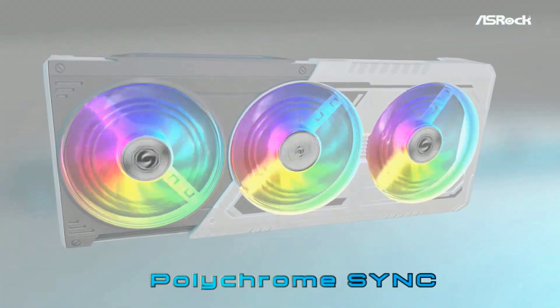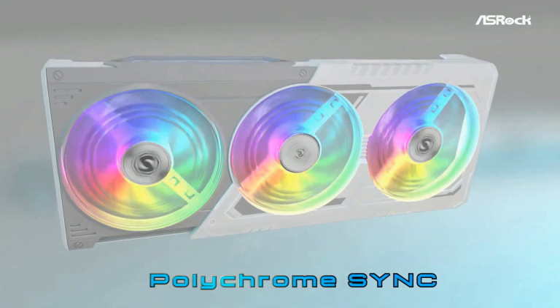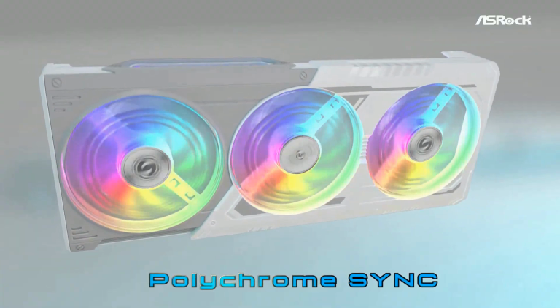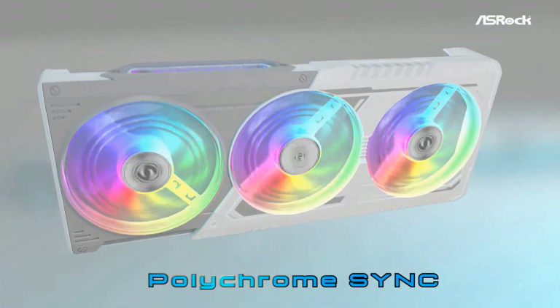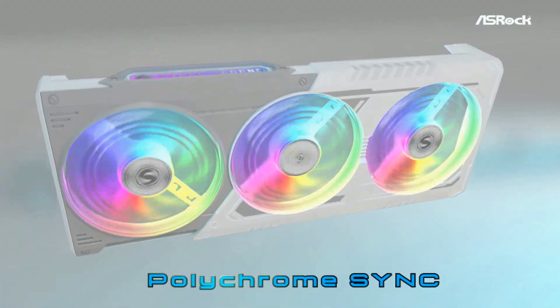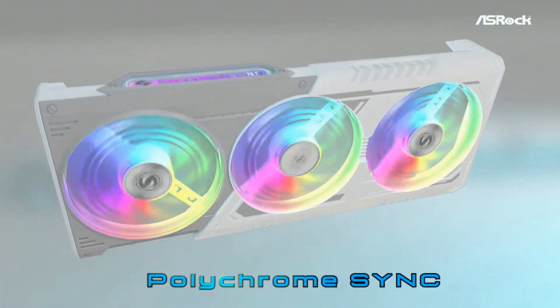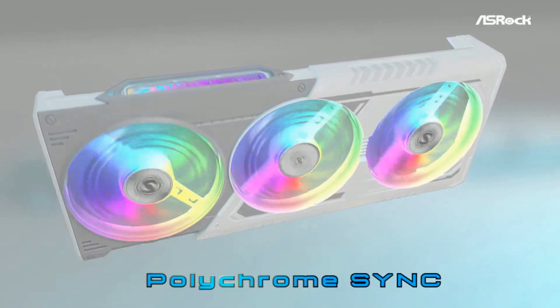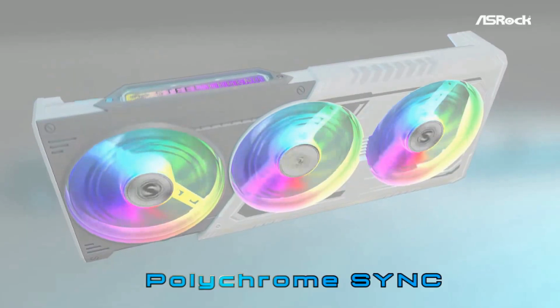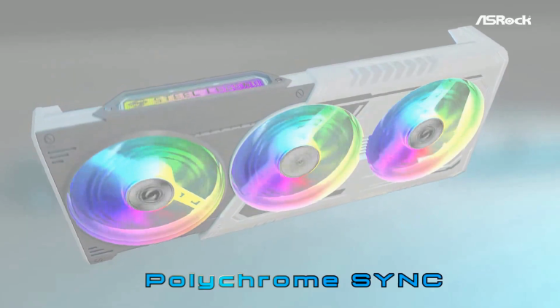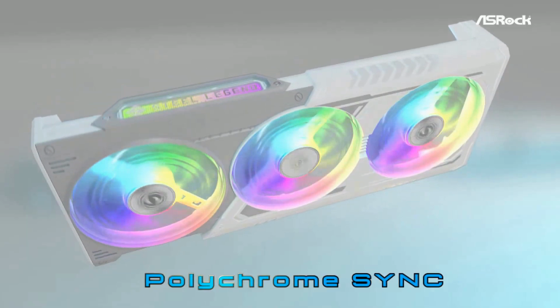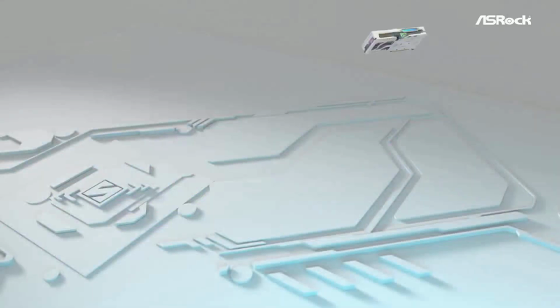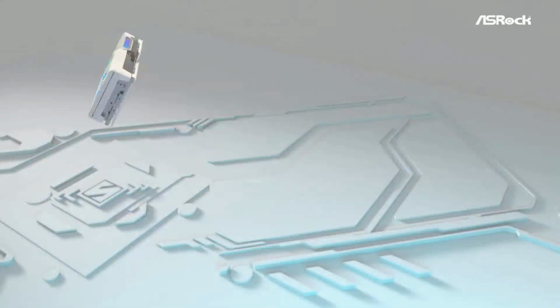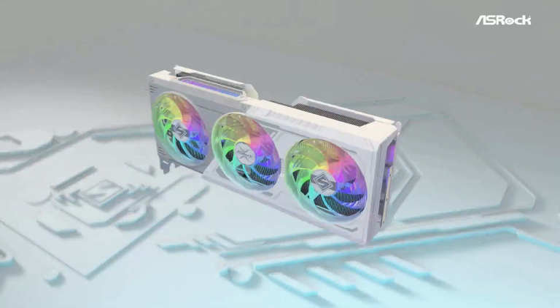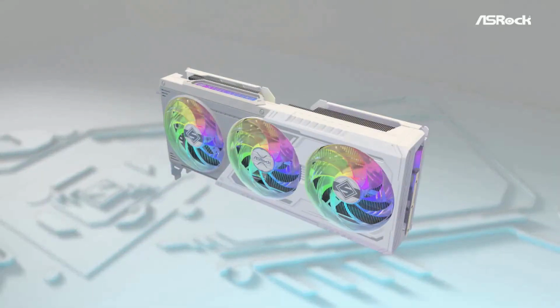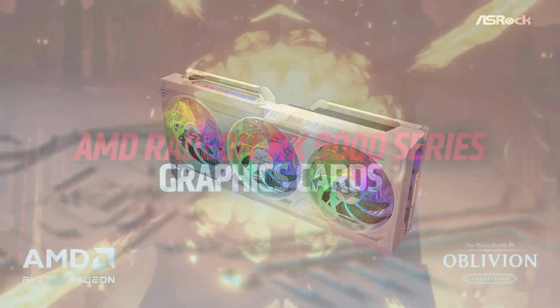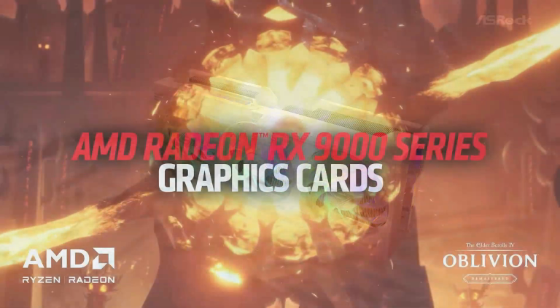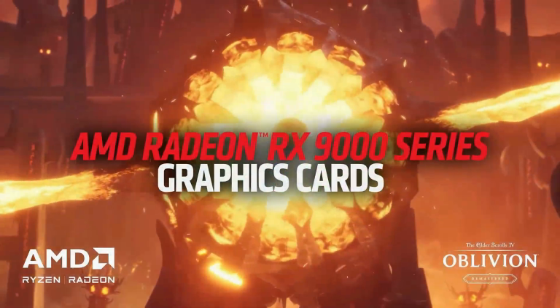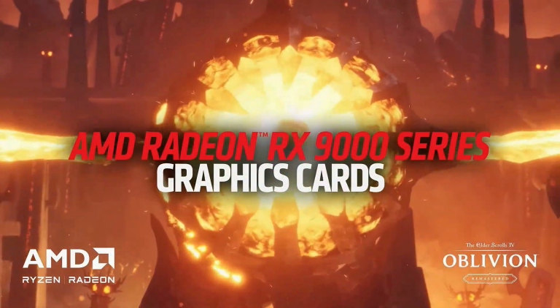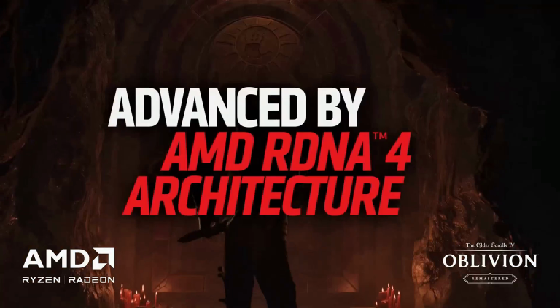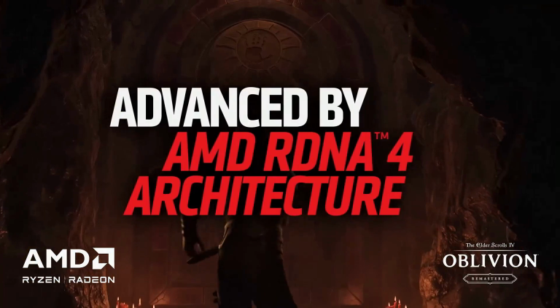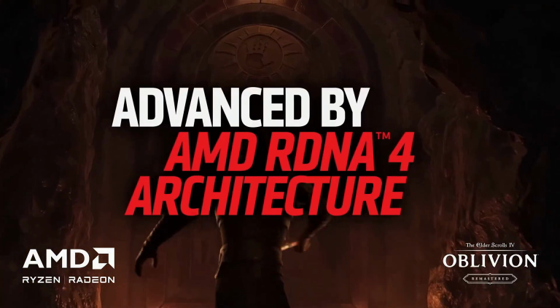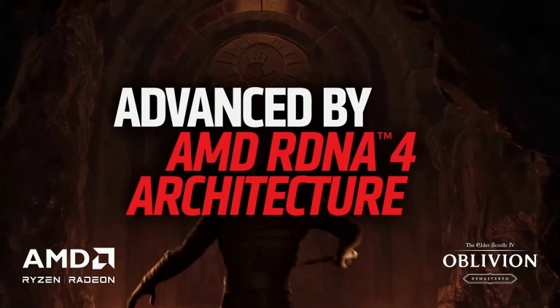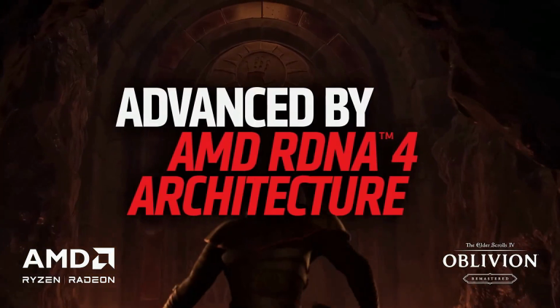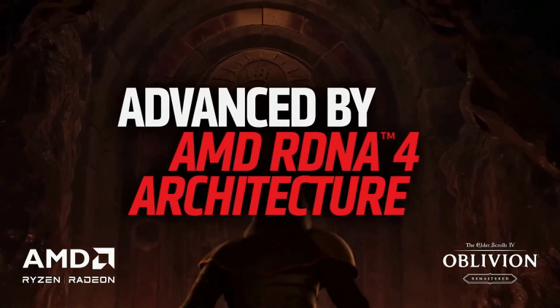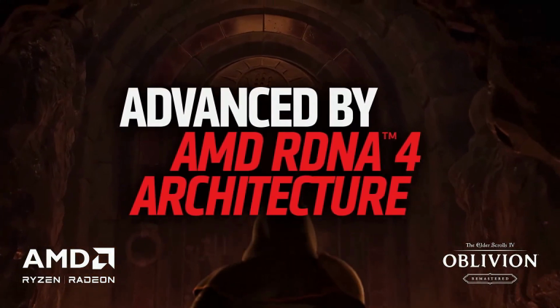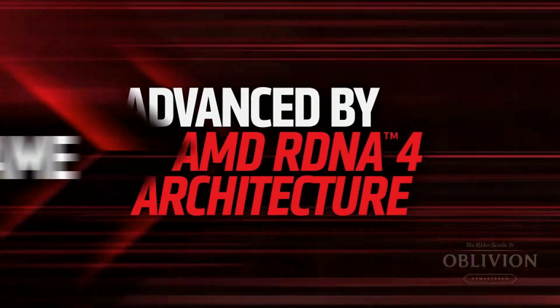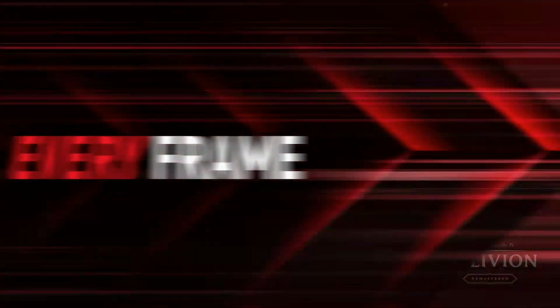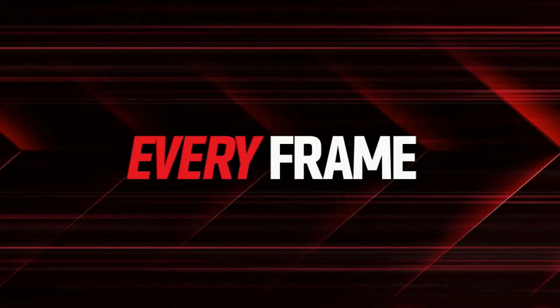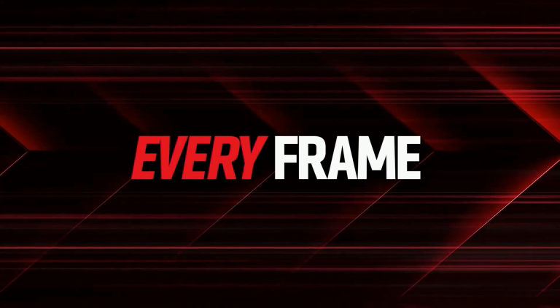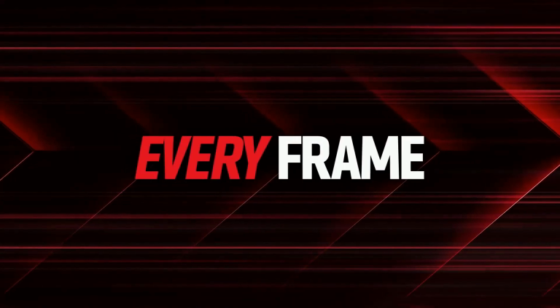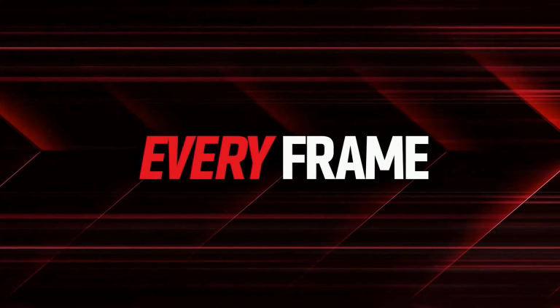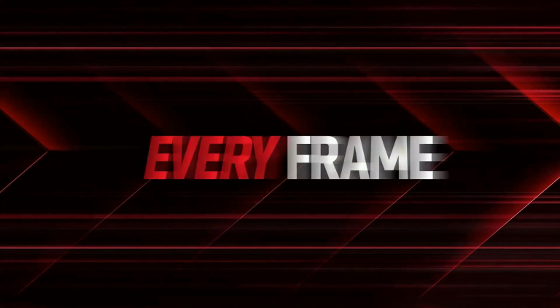But for anyone trying to maximize their performance per dollar, the RX 9060 XT is exactly what a value card should look like — efficient, consistent, and surprisingly future-proof, thanks to that 16GB memory configuration.